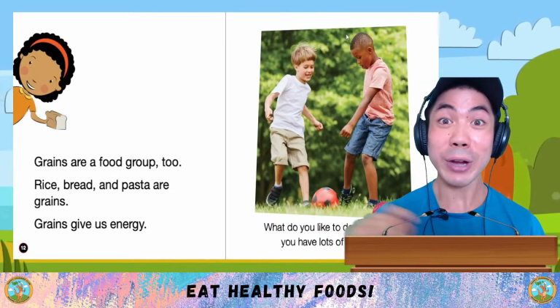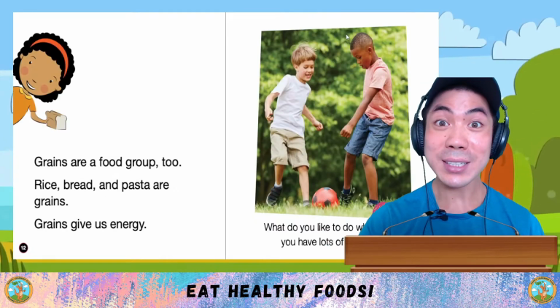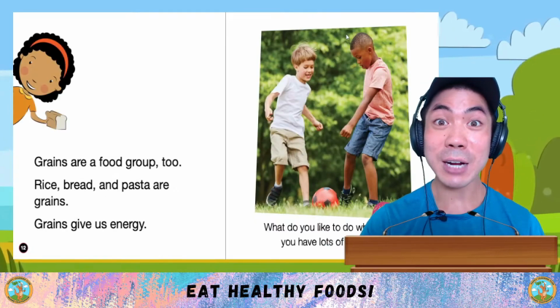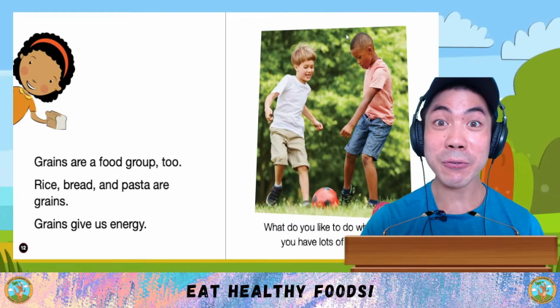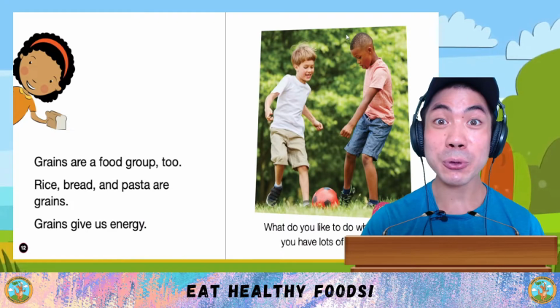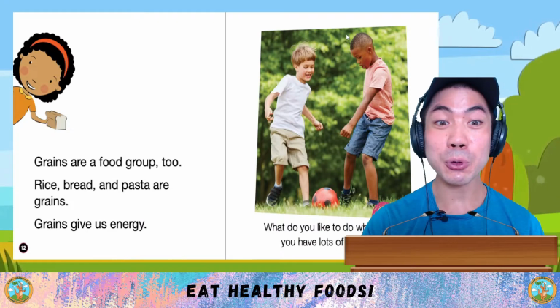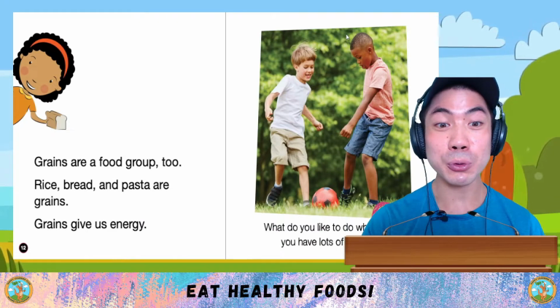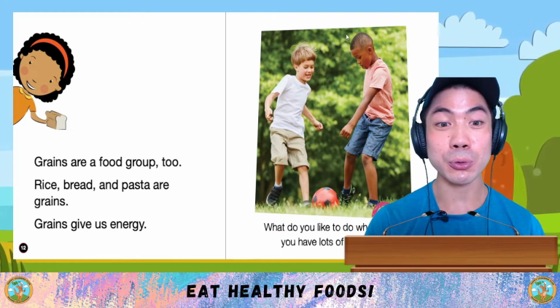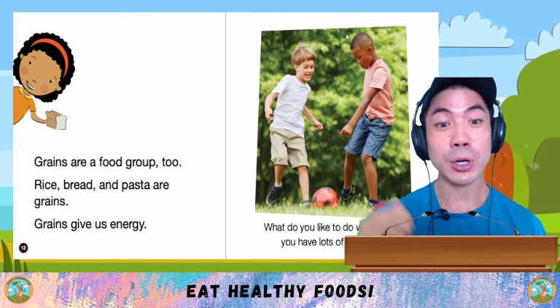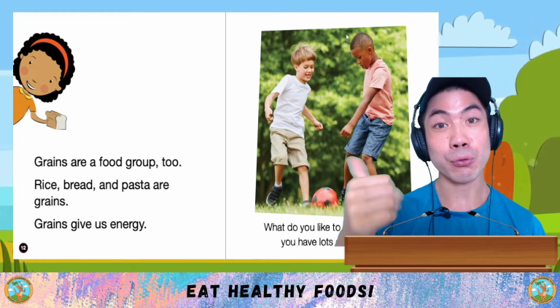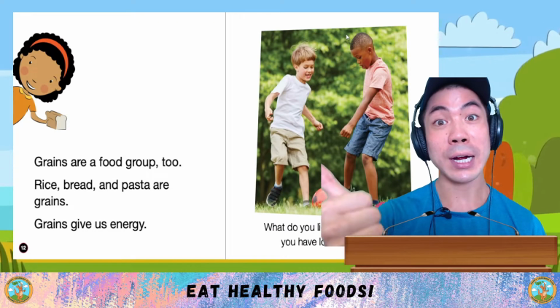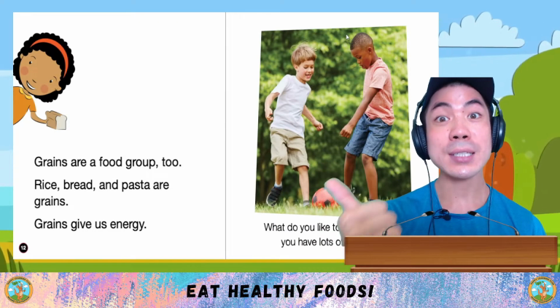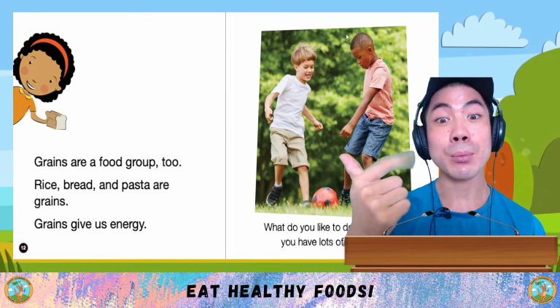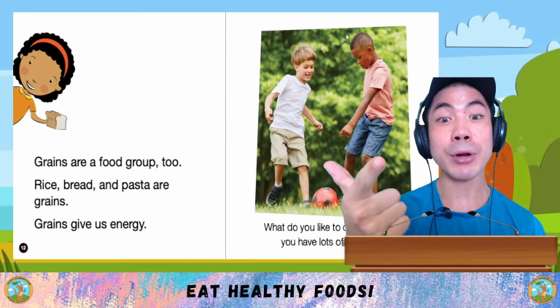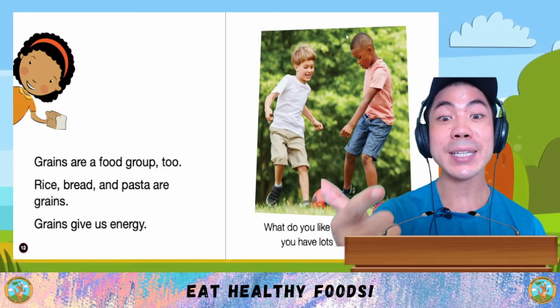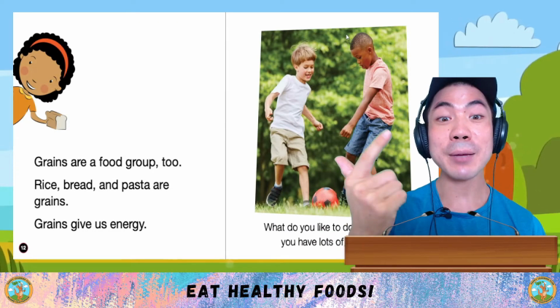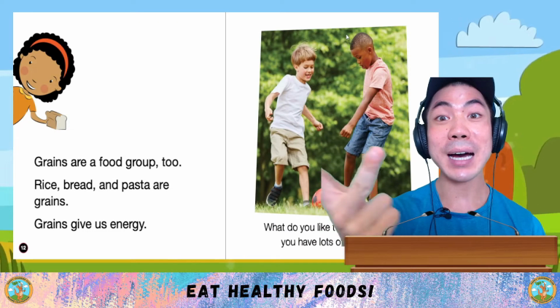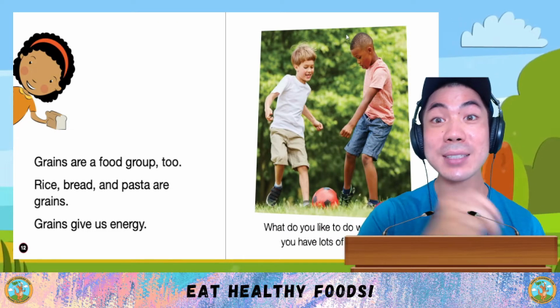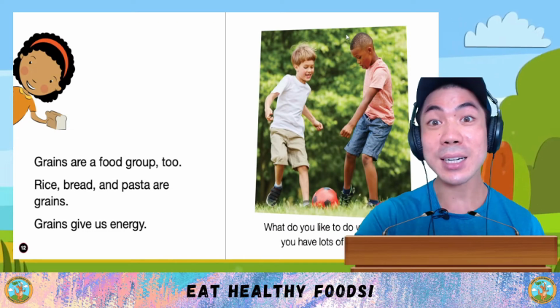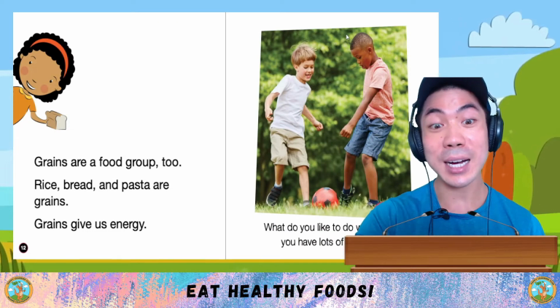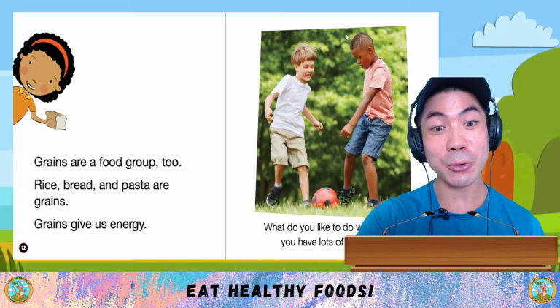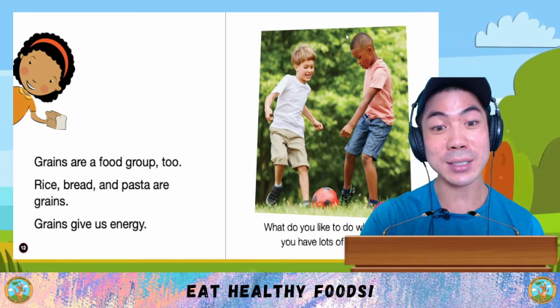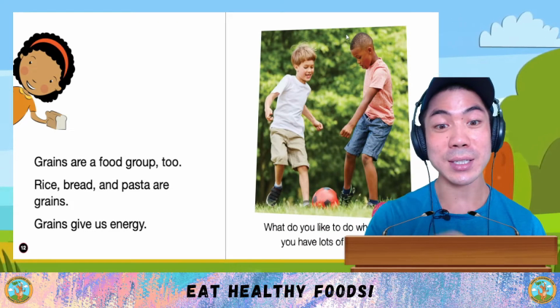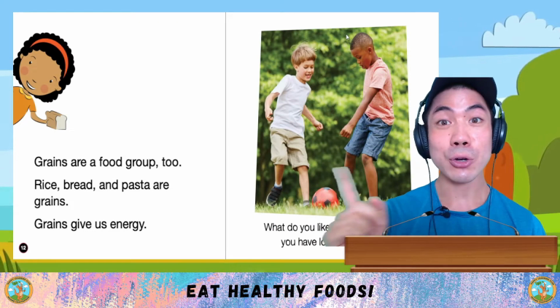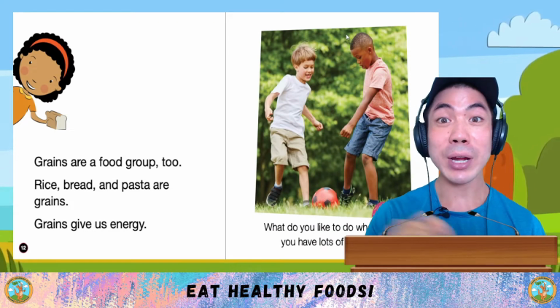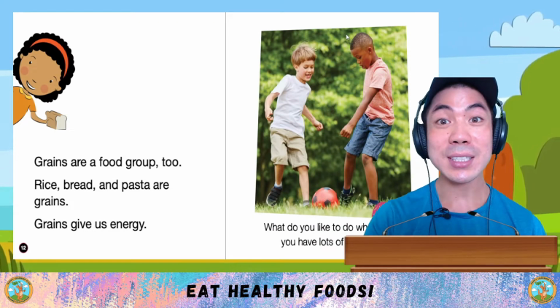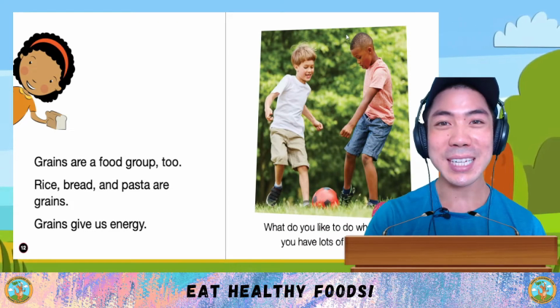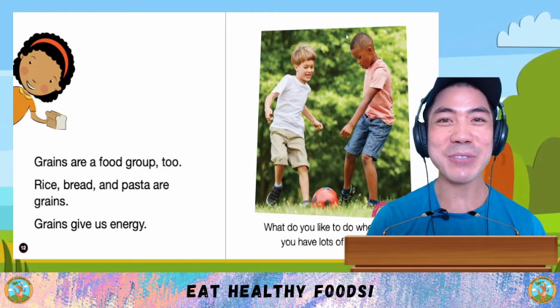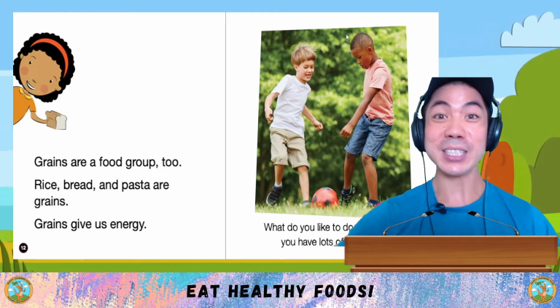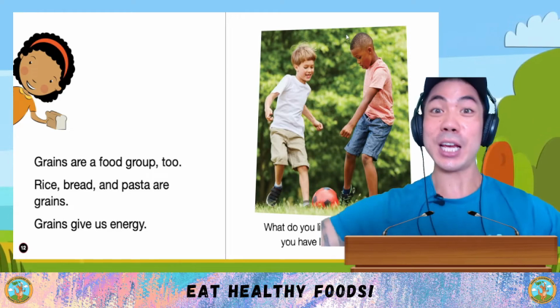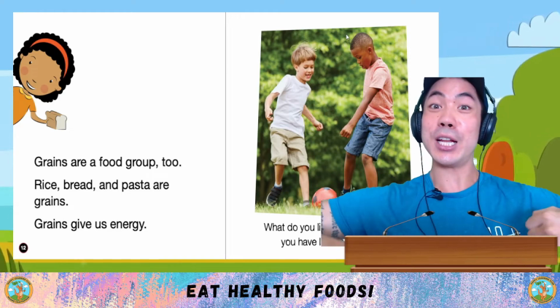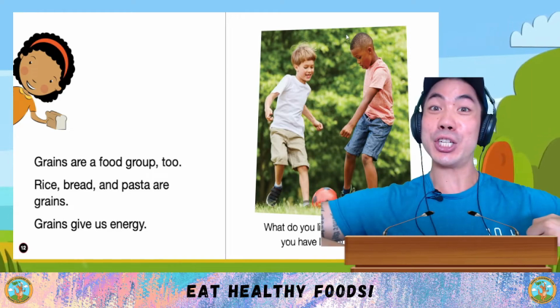Grains are a food group too. Rice, bread and pasta are grains. Grains give us energy.